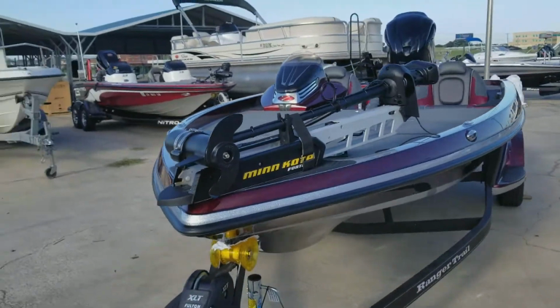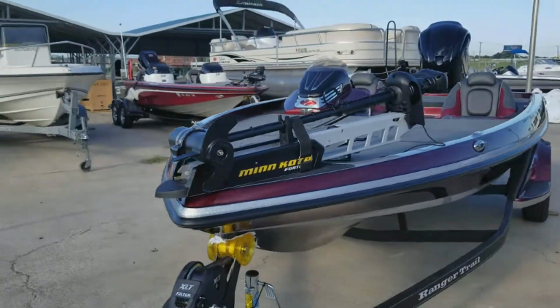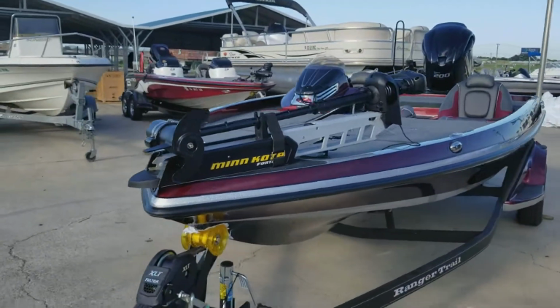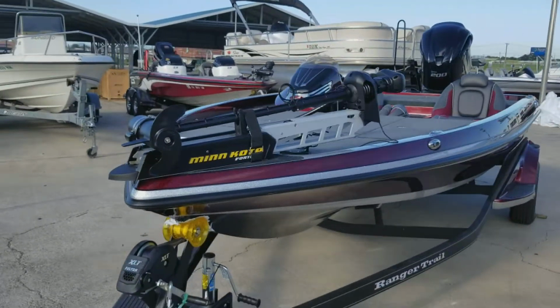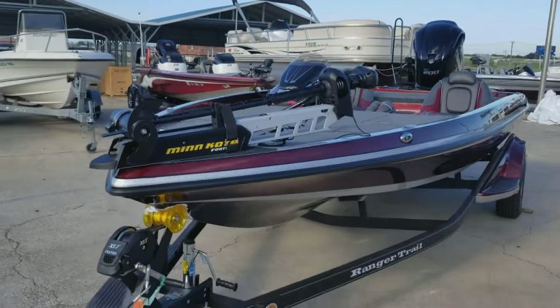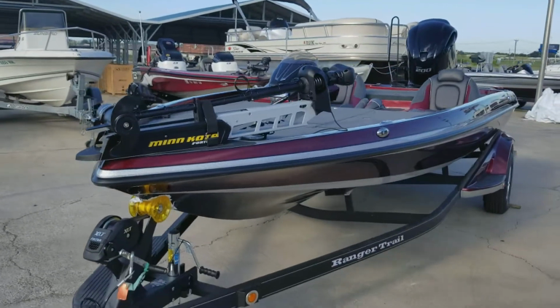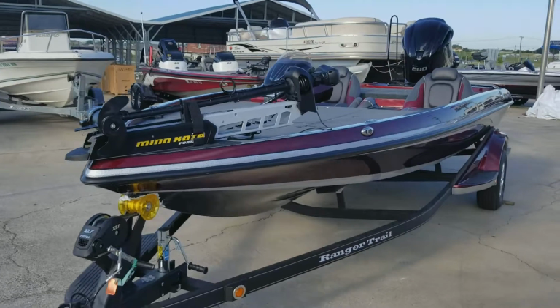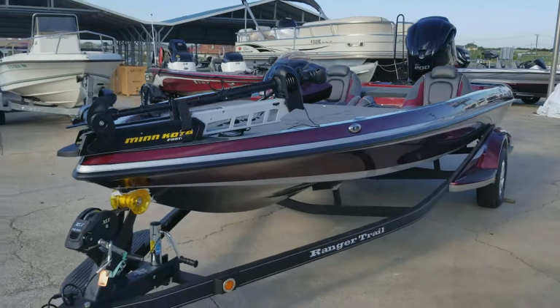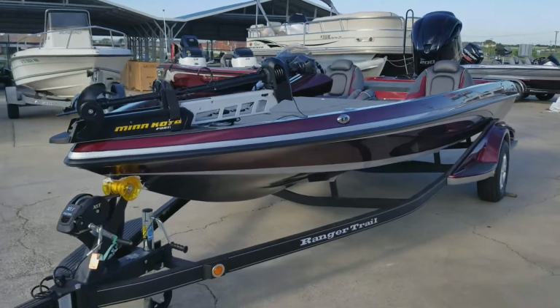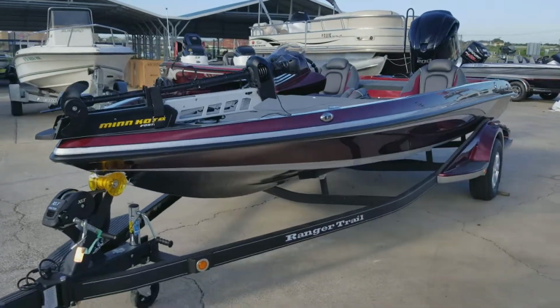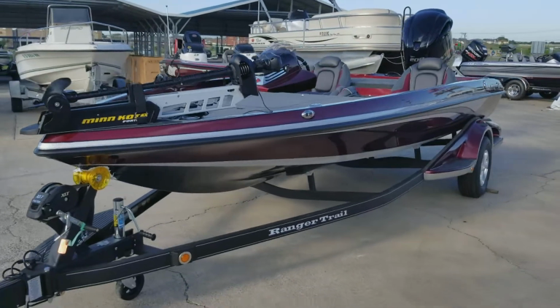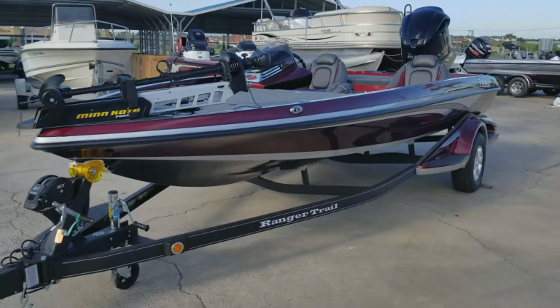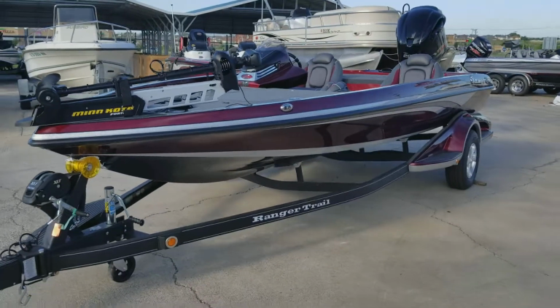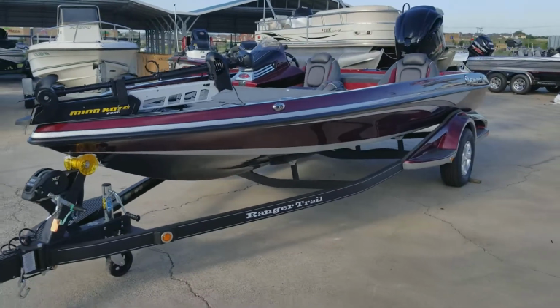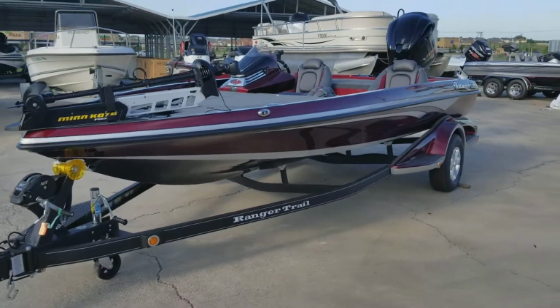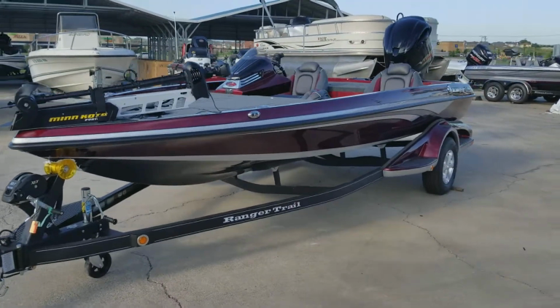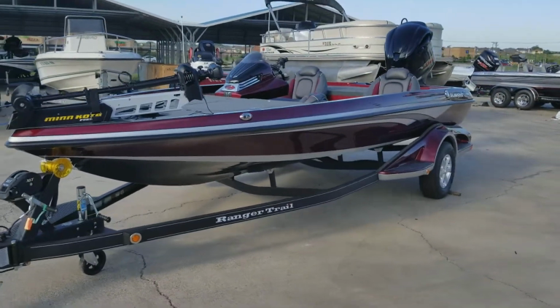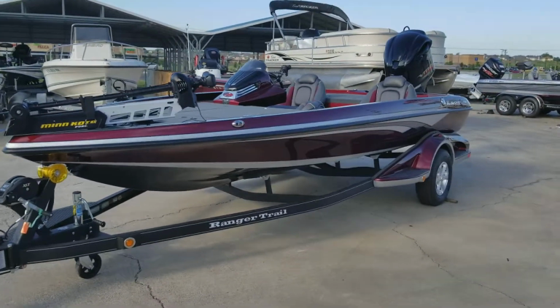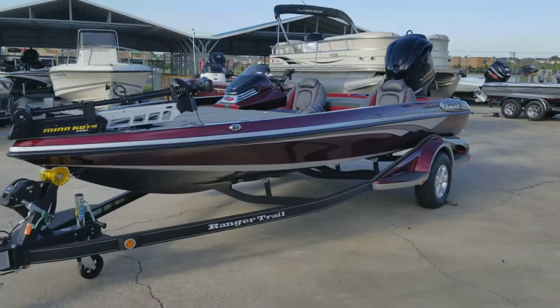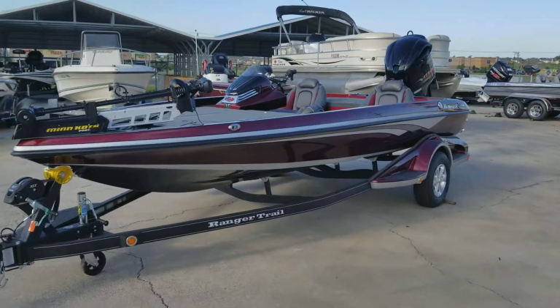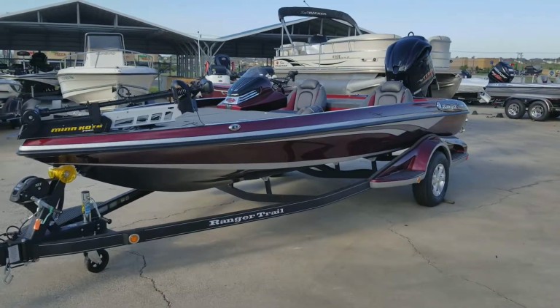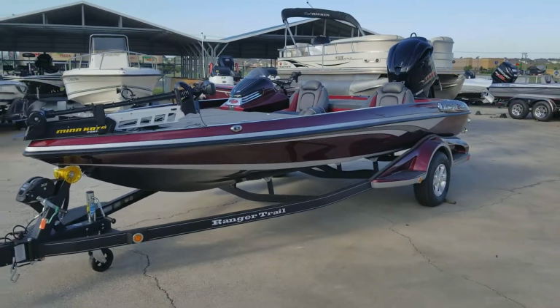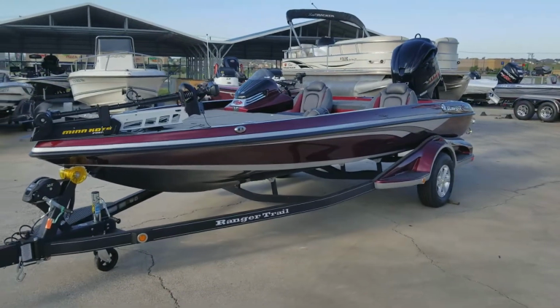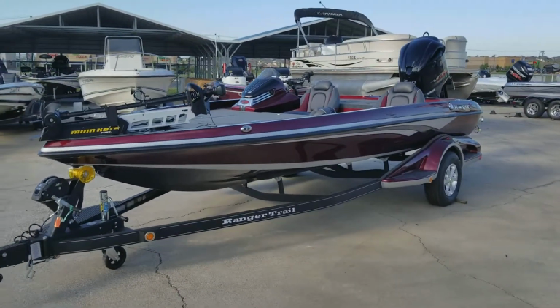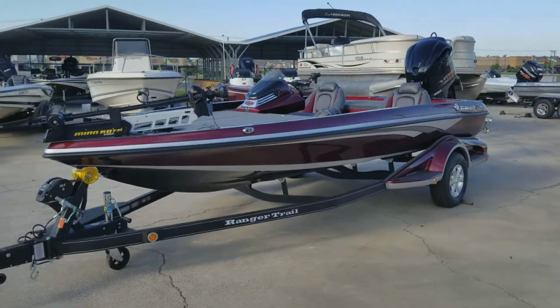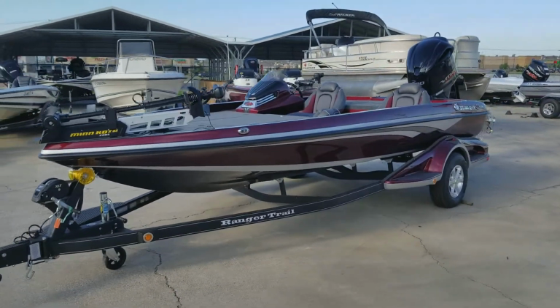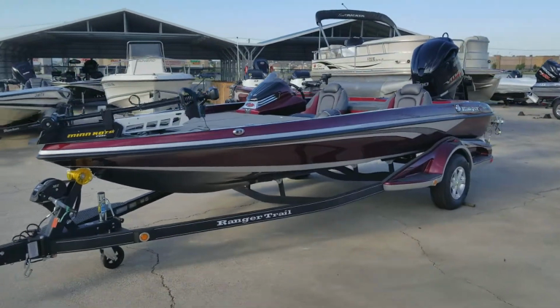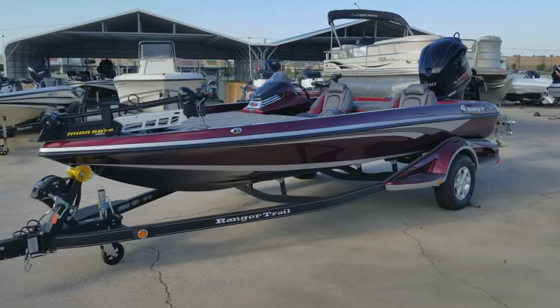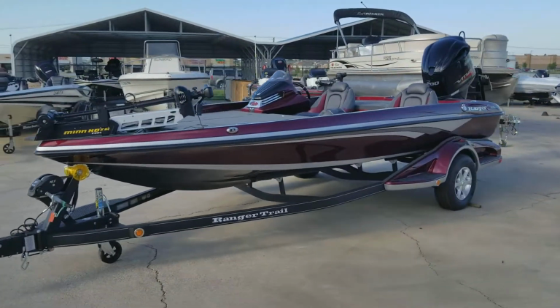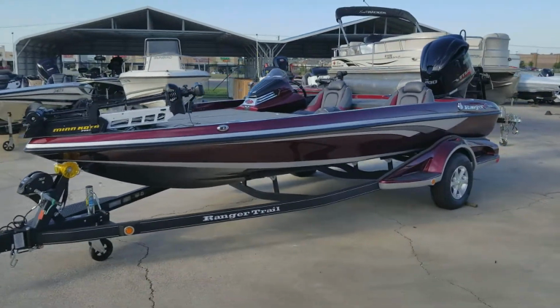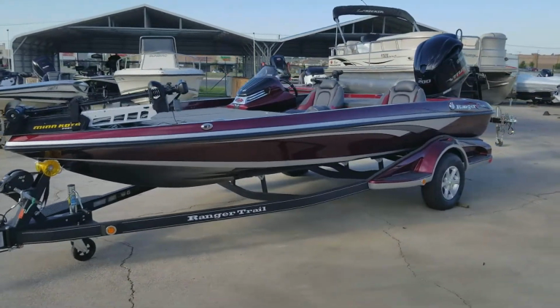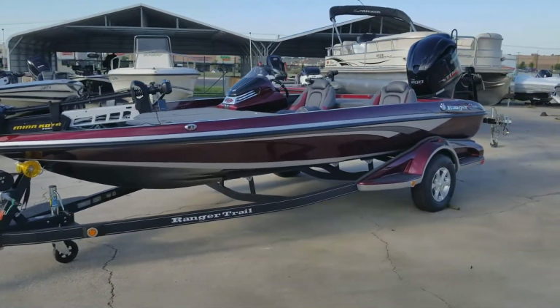Come by and take a look. Boat is at Texas Boat Room.